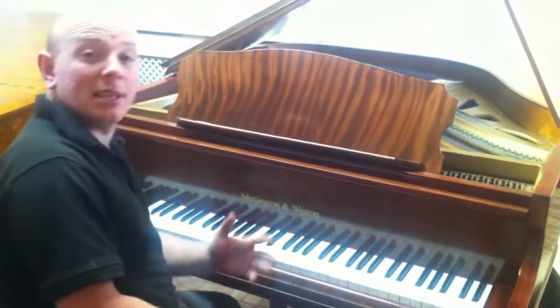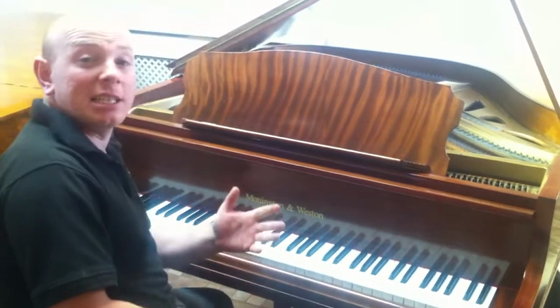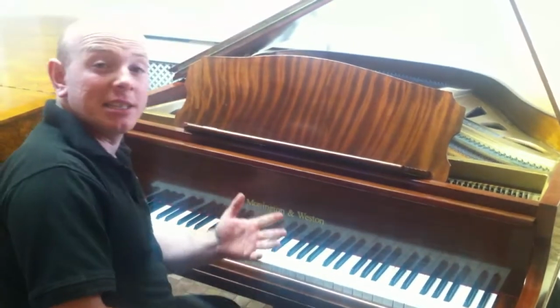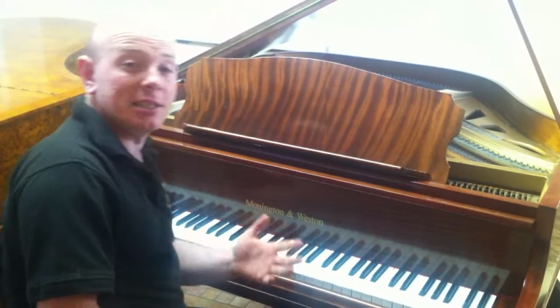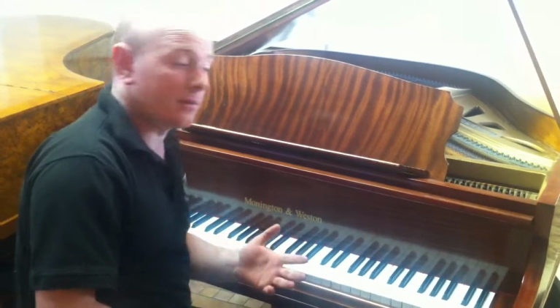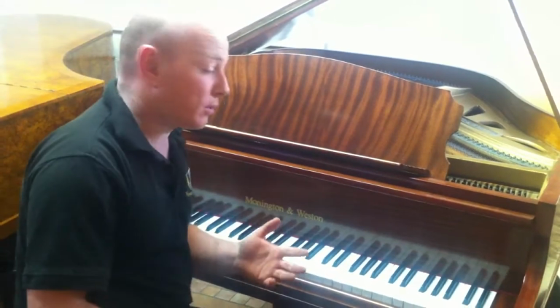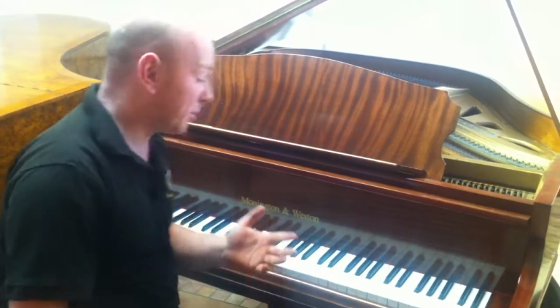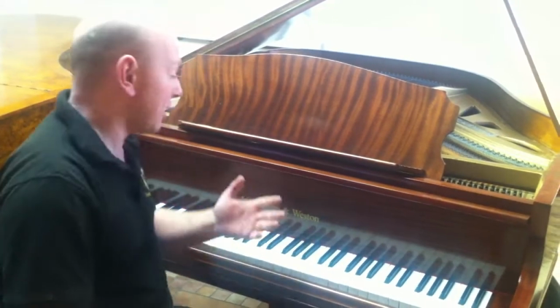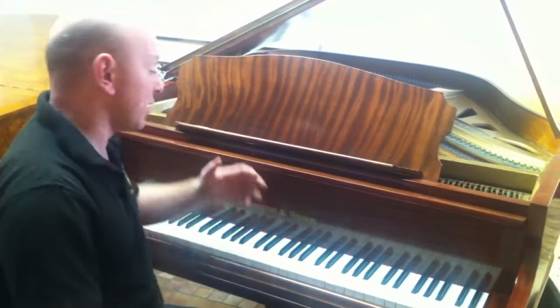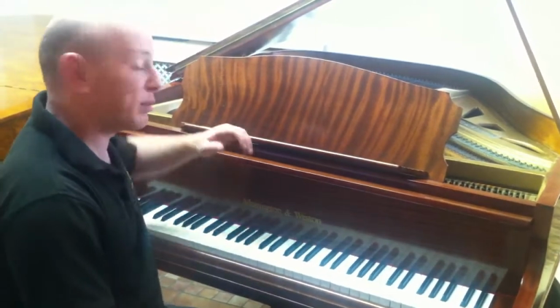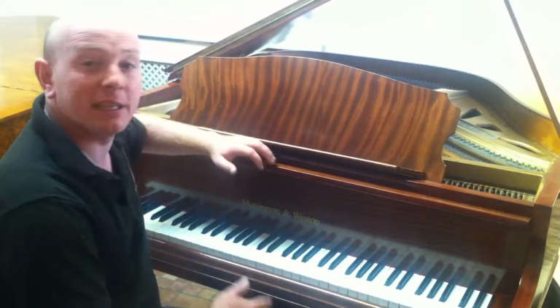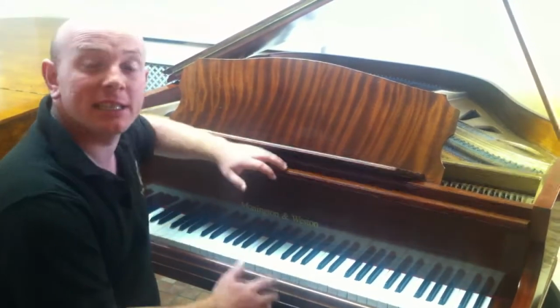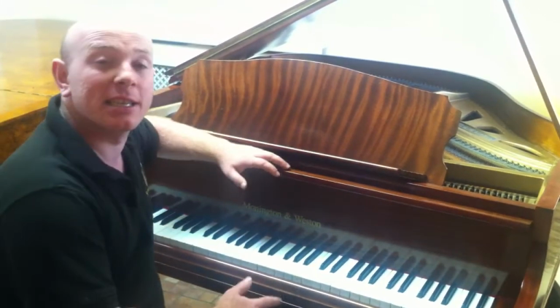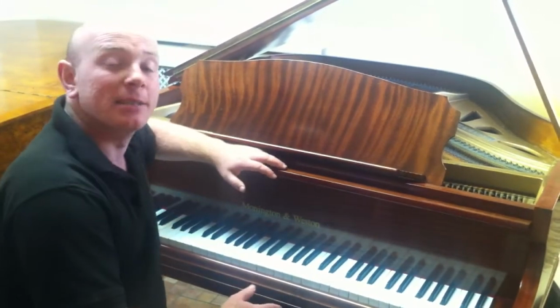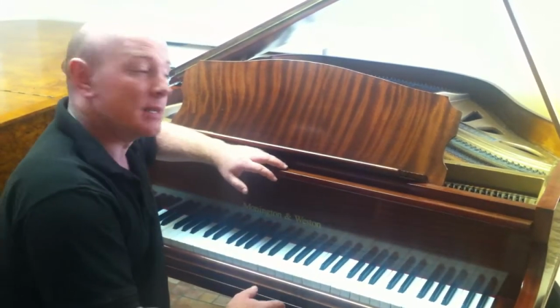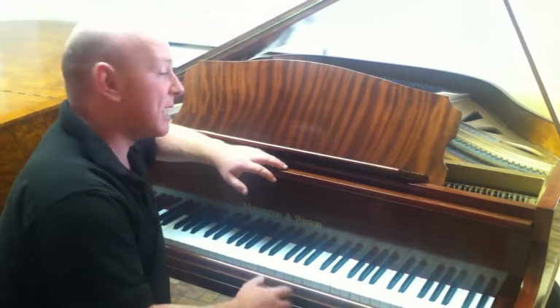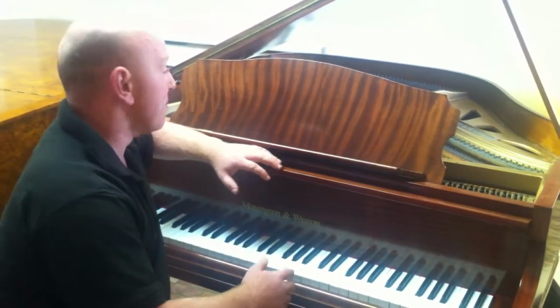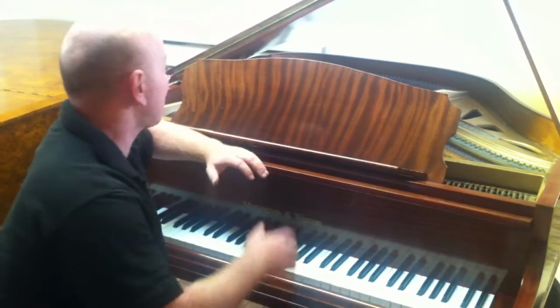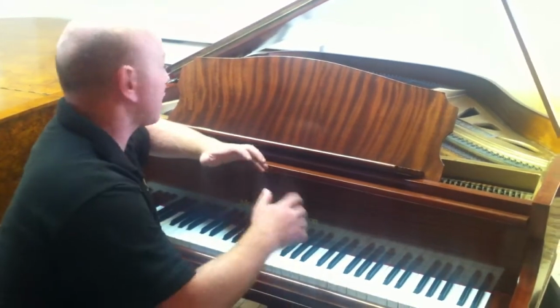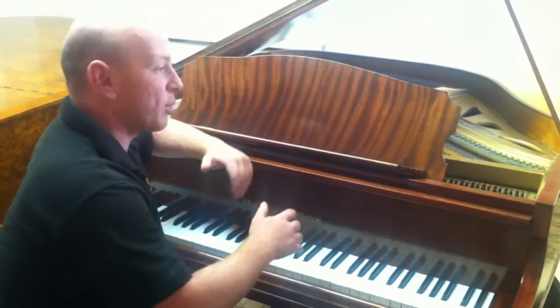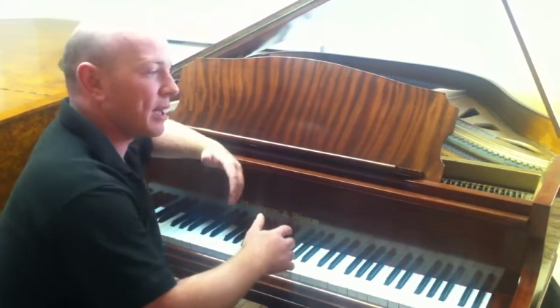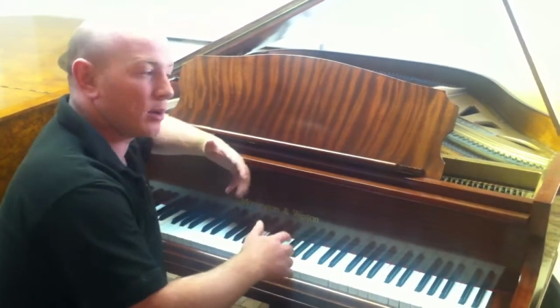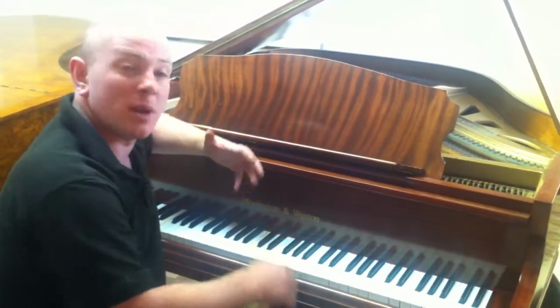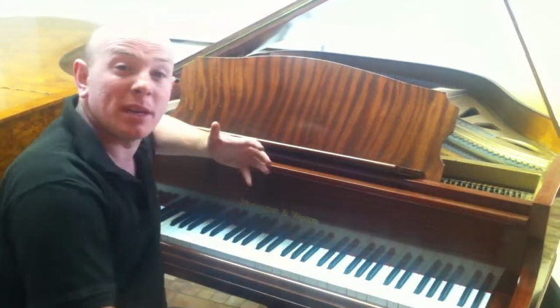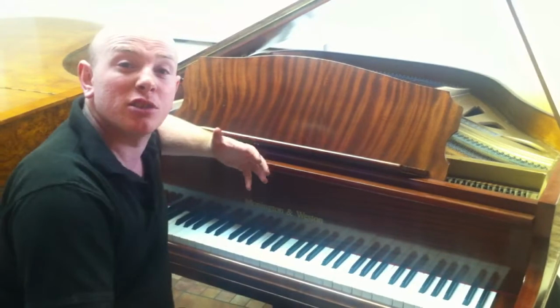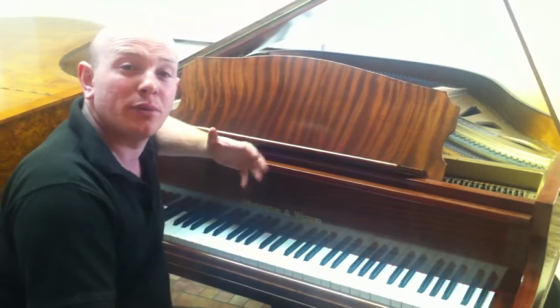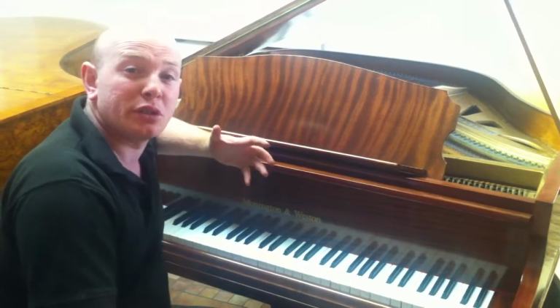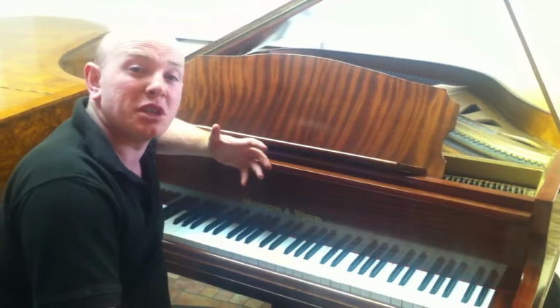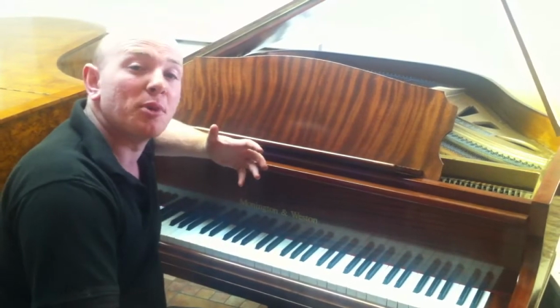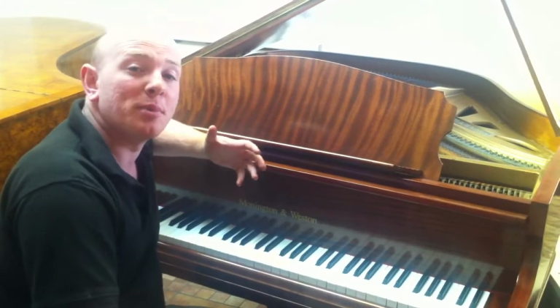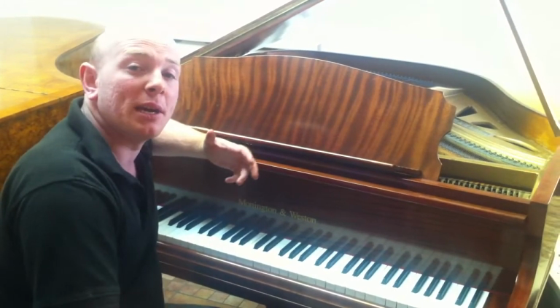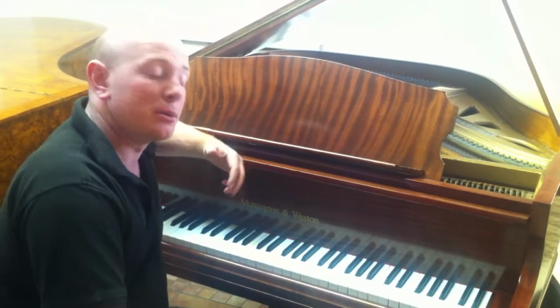As you can see here, folks, the piano is playing nicely. It's actually quite a big sound for such a small piano.